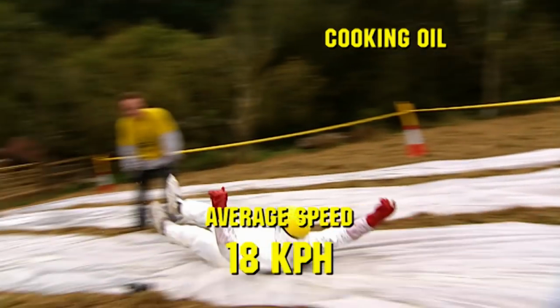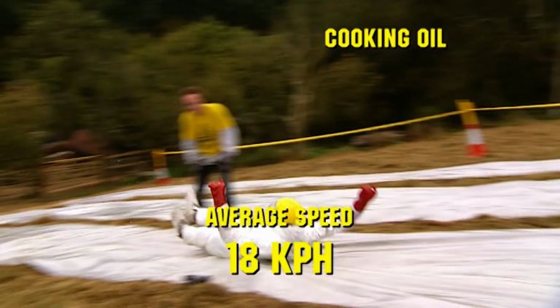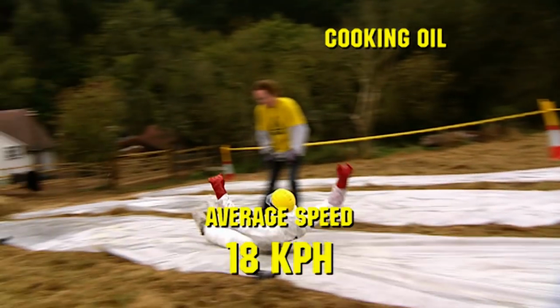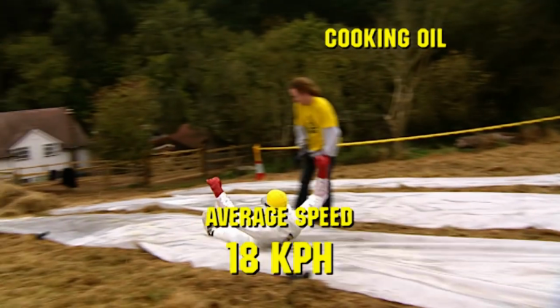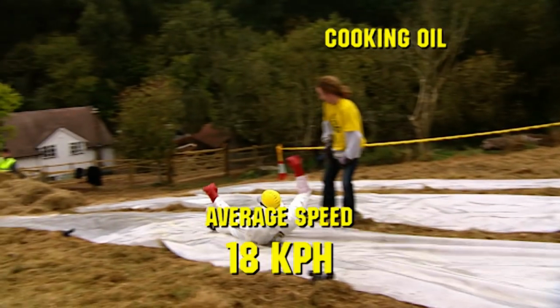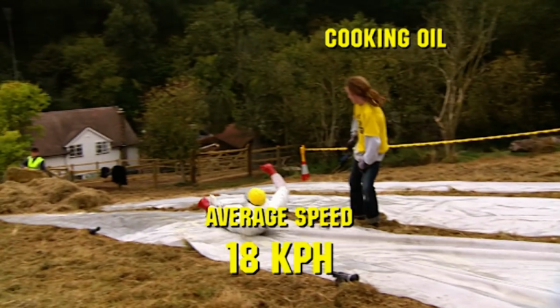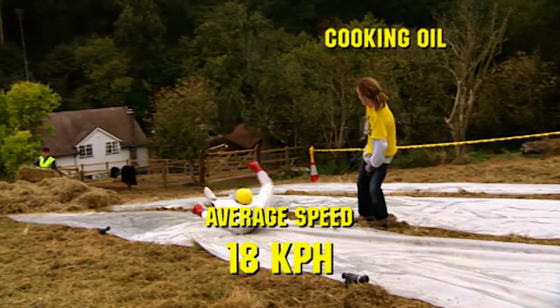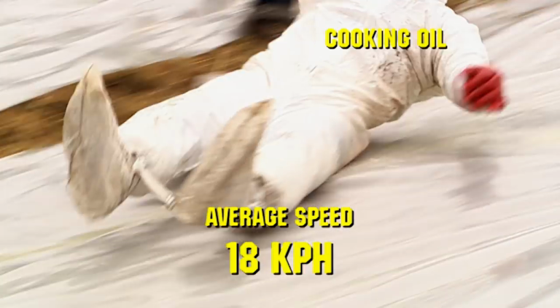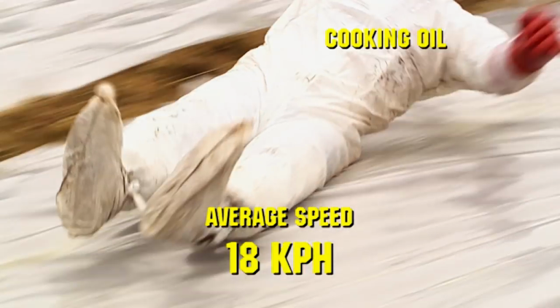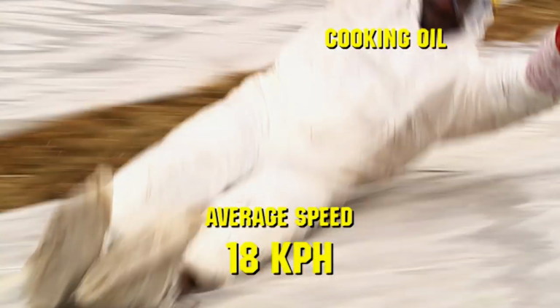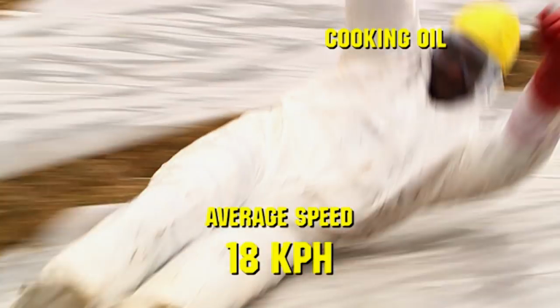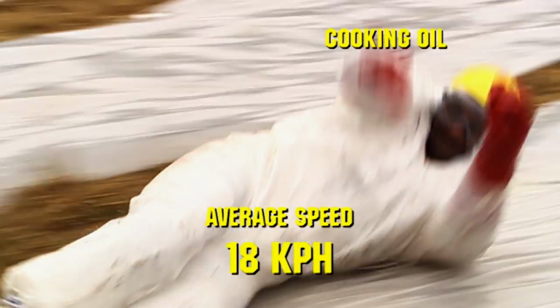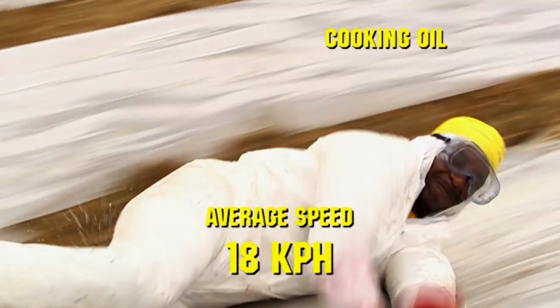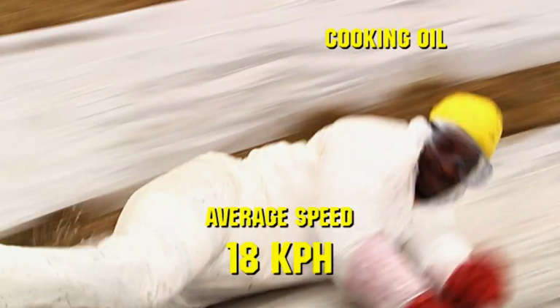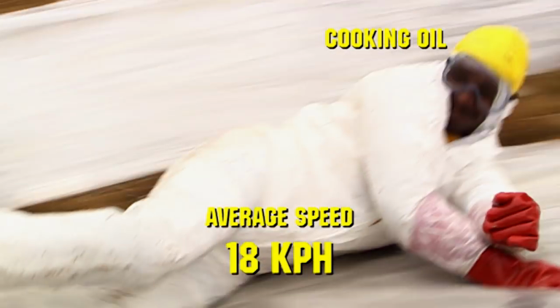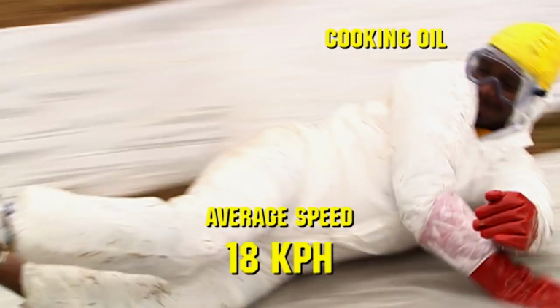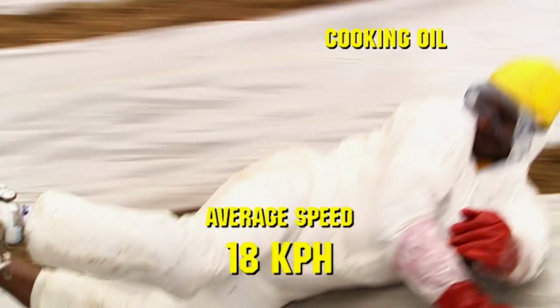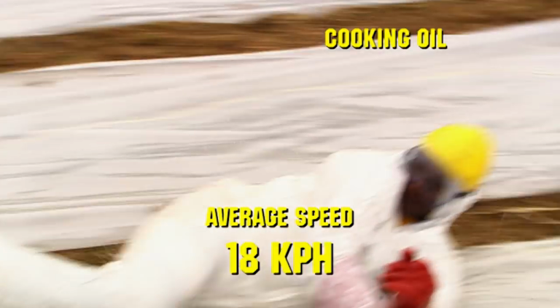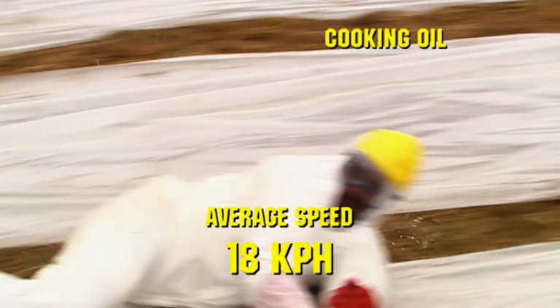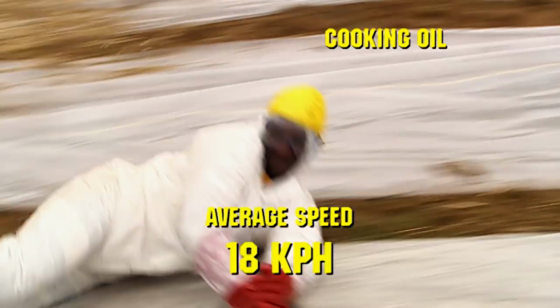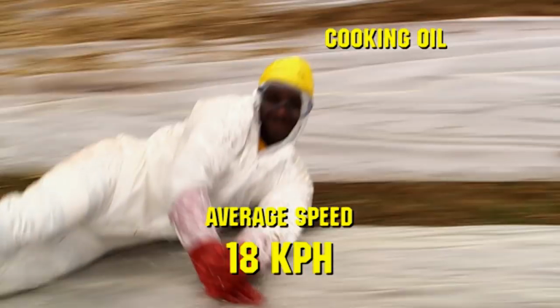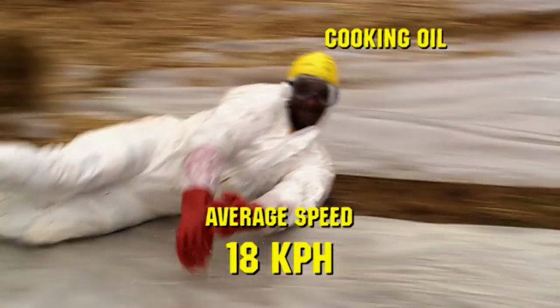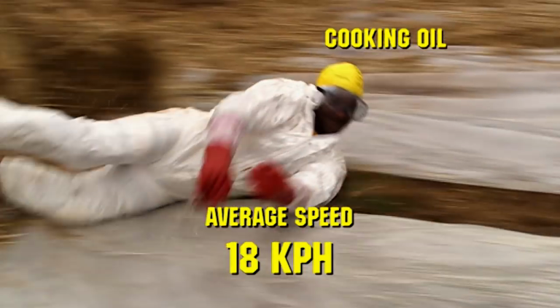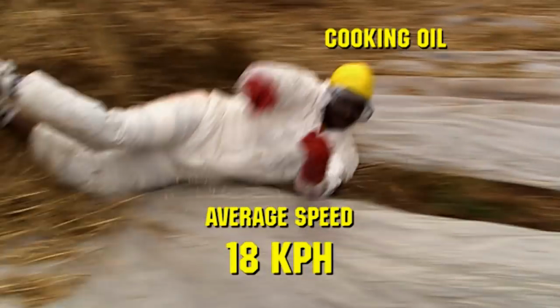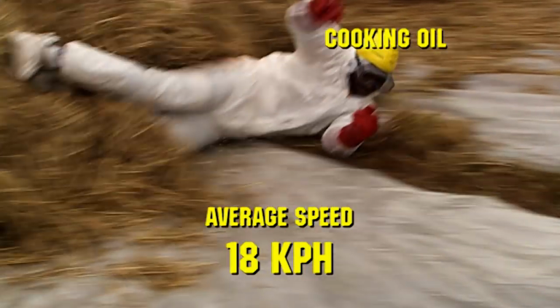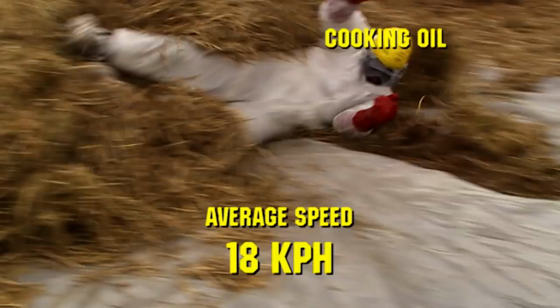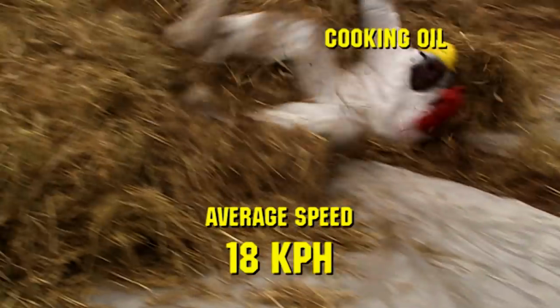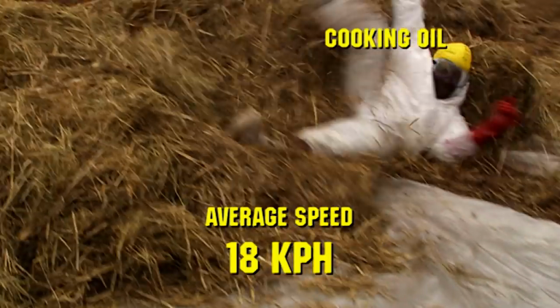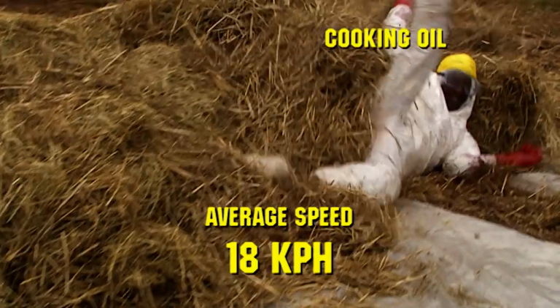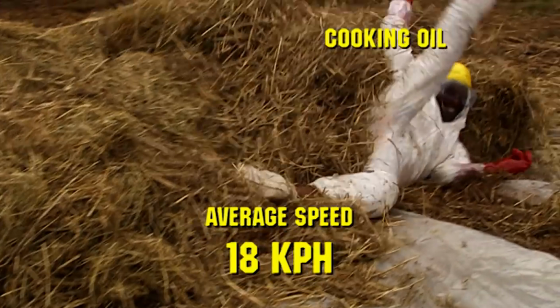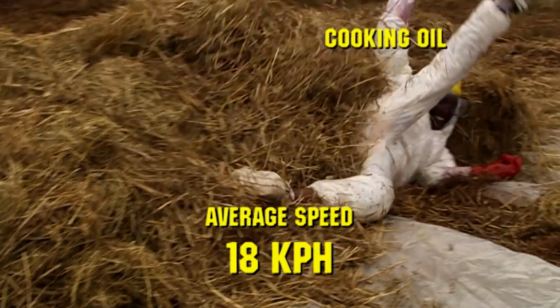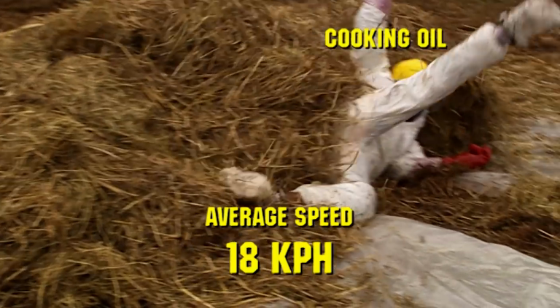So, next time you head for the frying pan, make sure you use extreme caution when handling the oil.